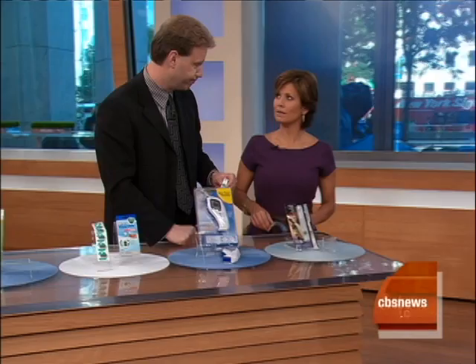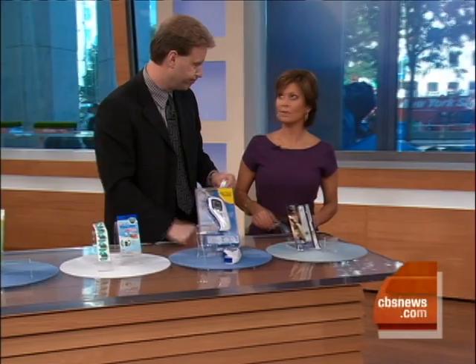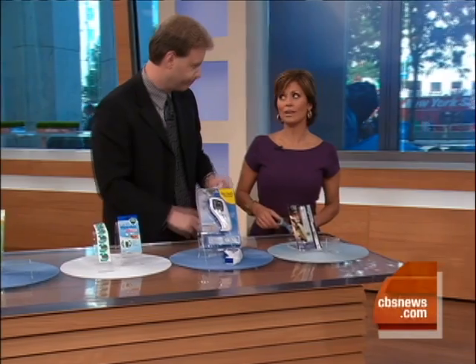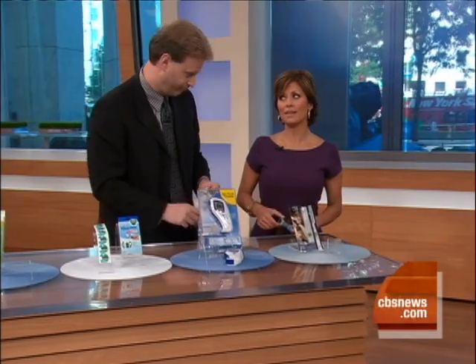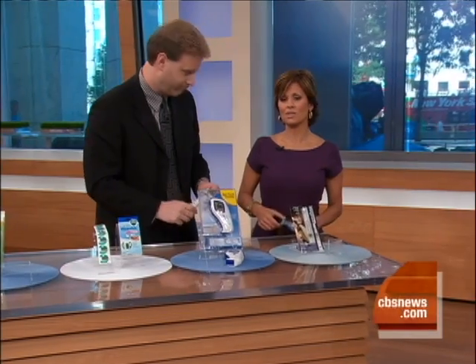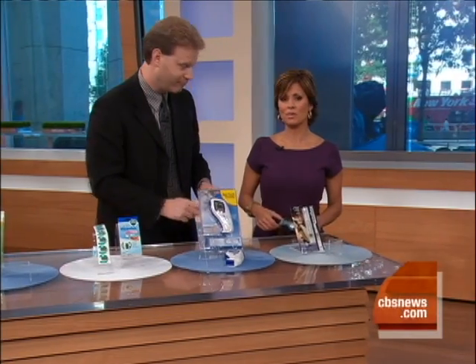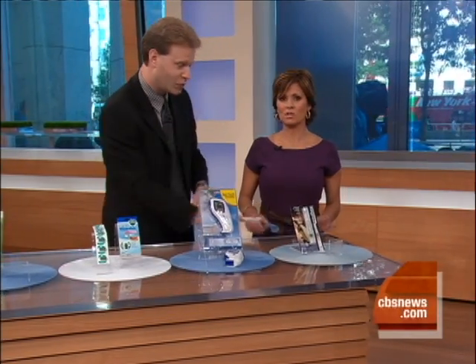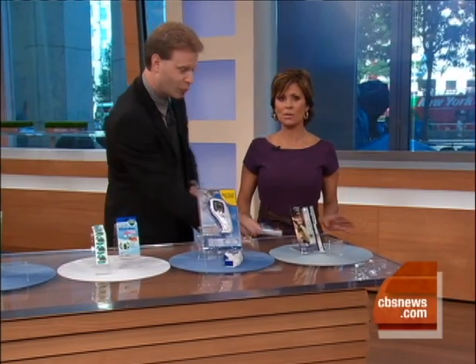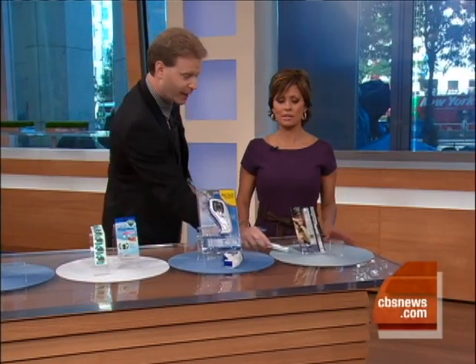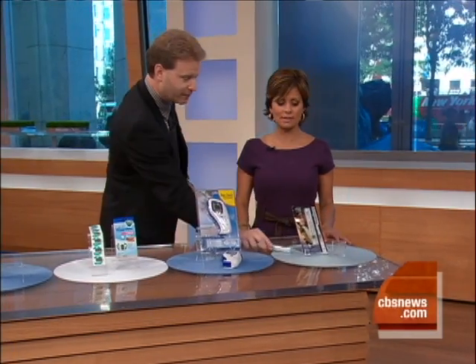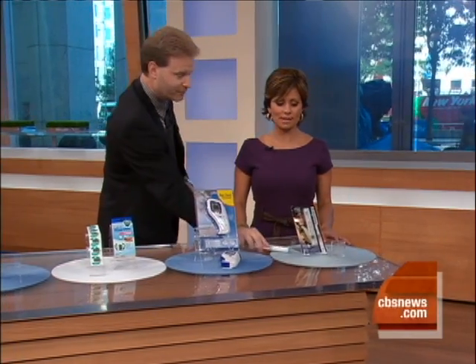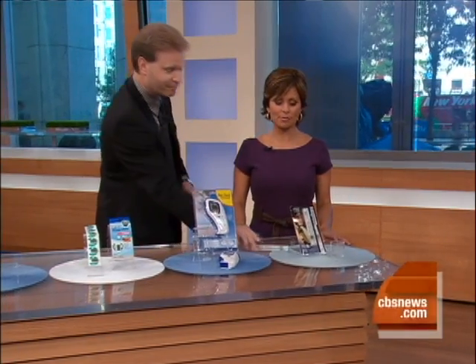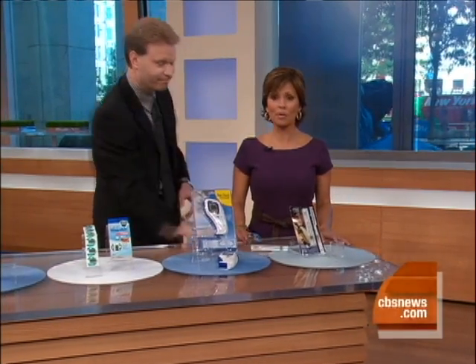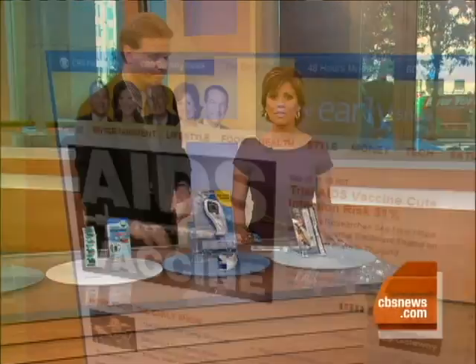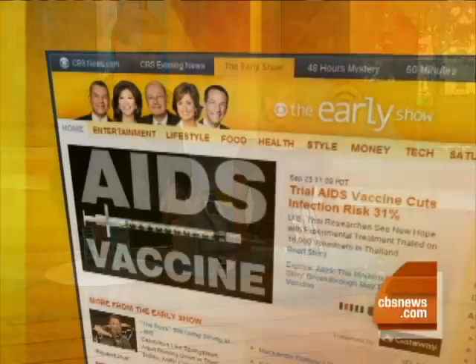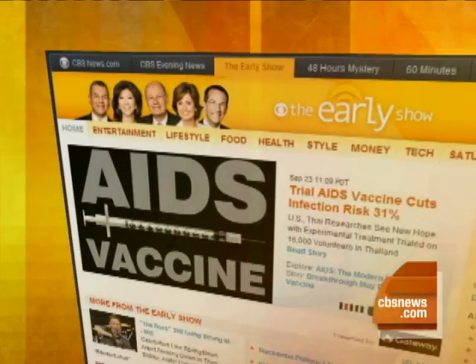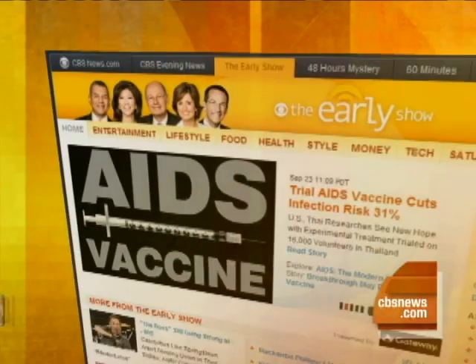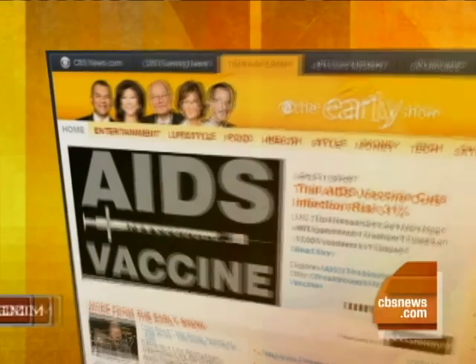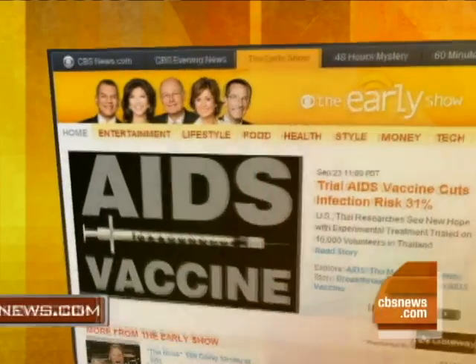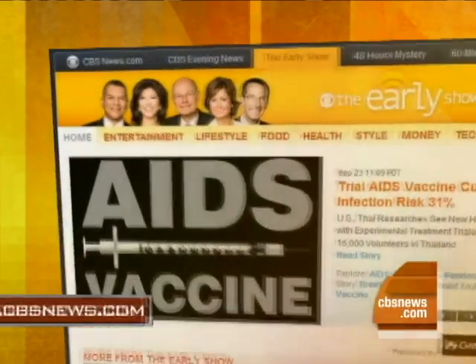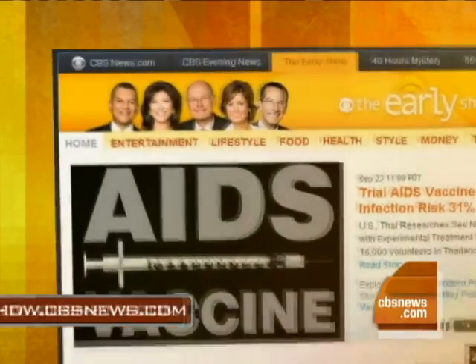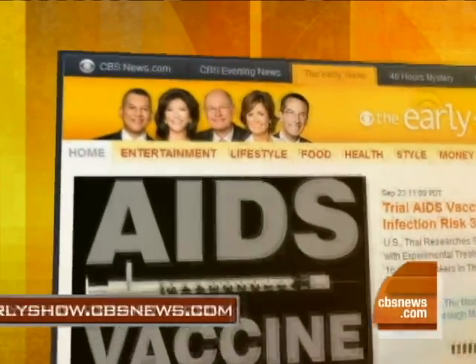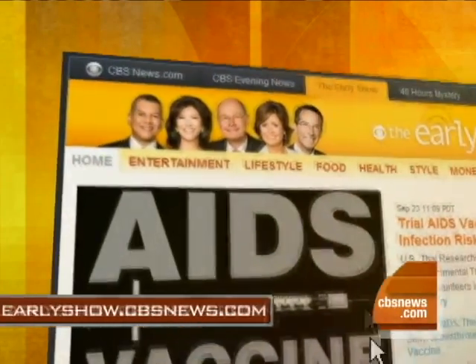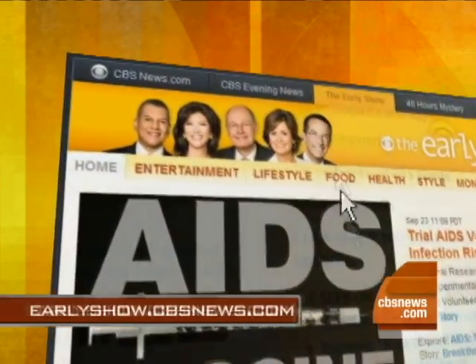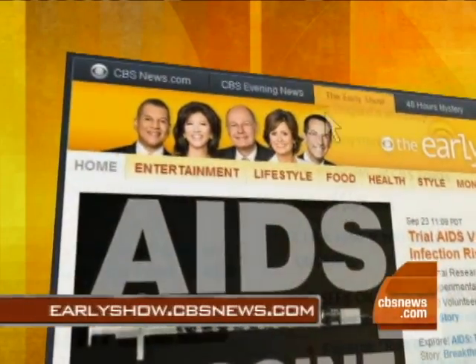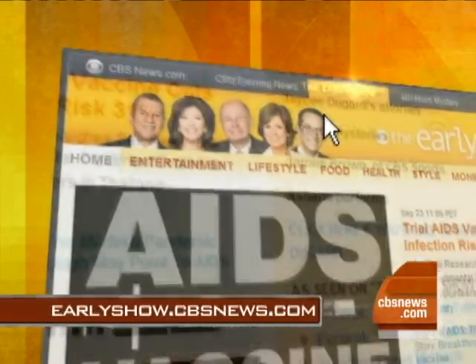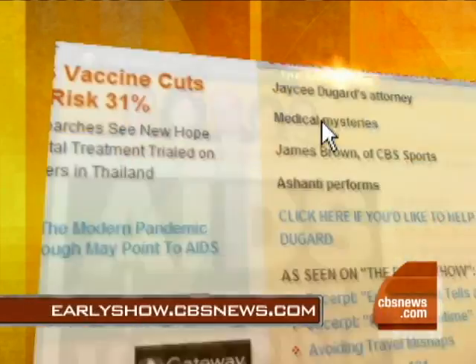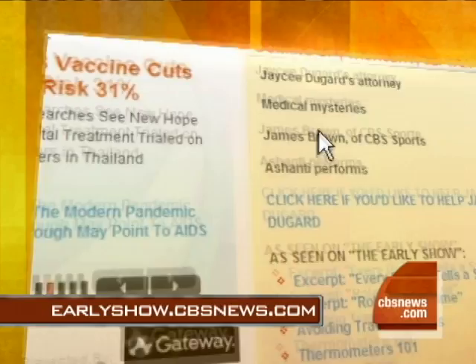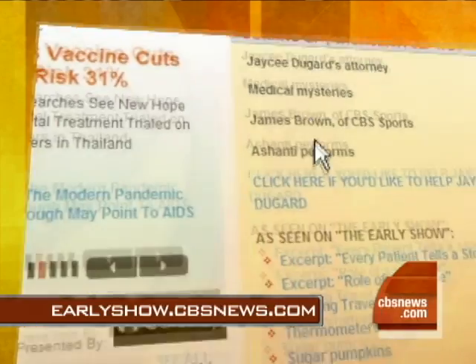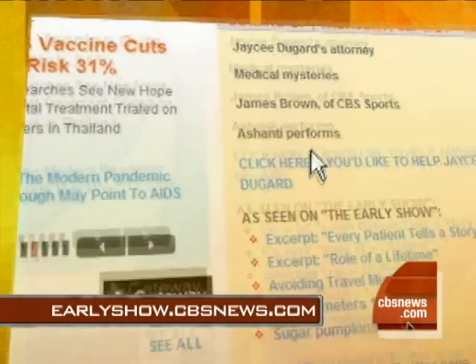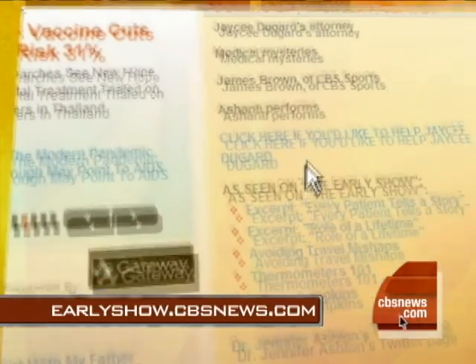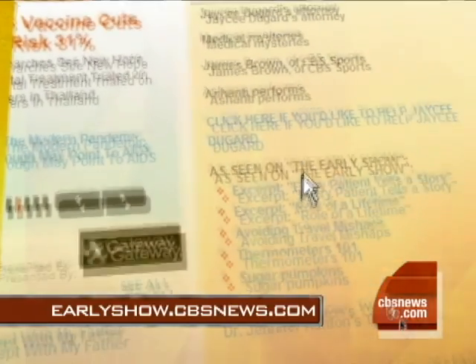David Gregg, thanks so much — always good stuff. For more on these thermometers, just go to our website, earlyshow.cbsnews.com.